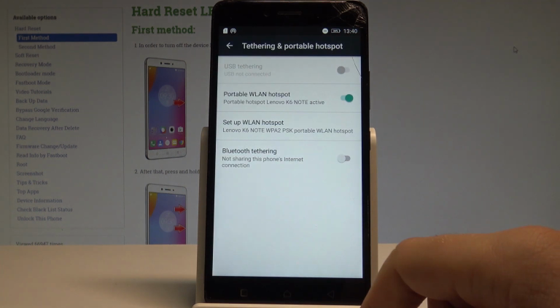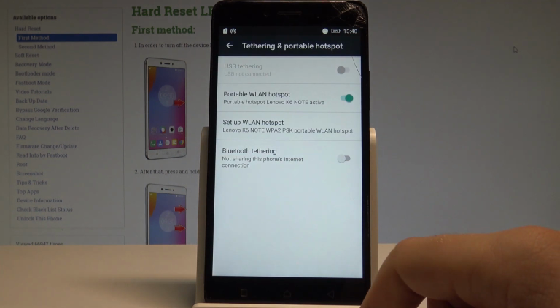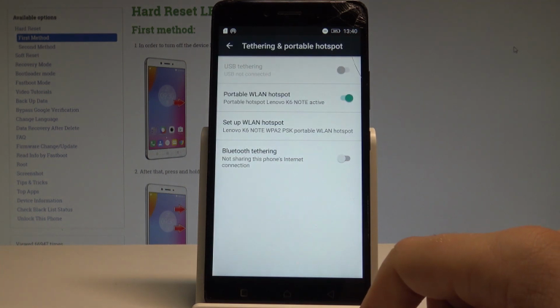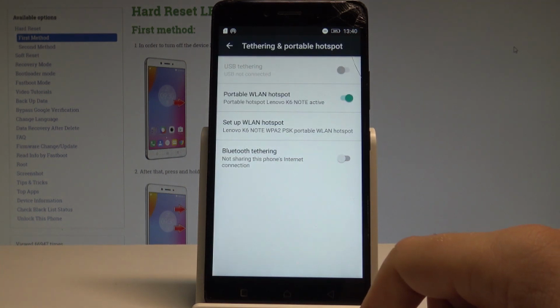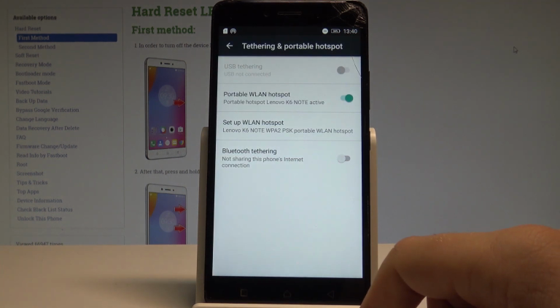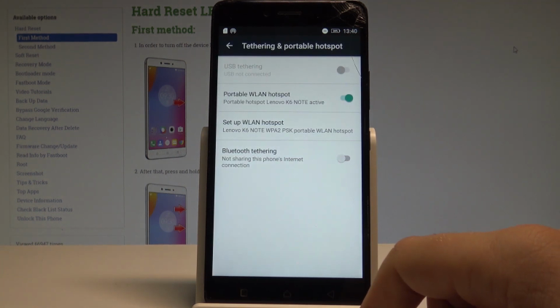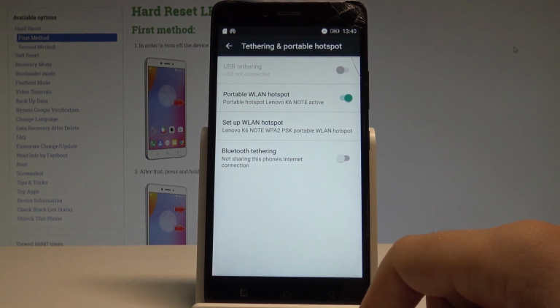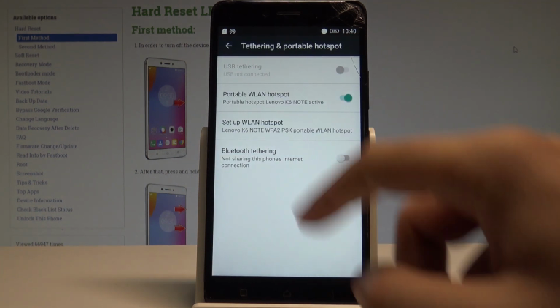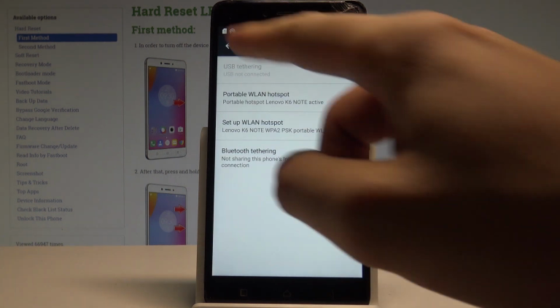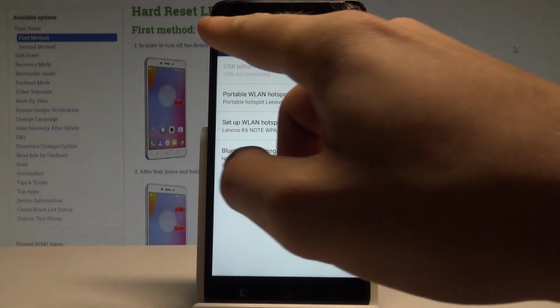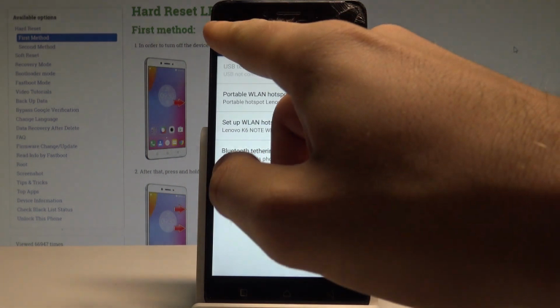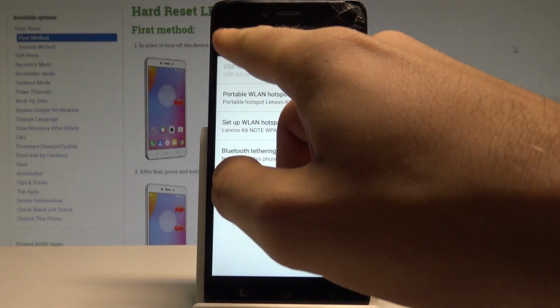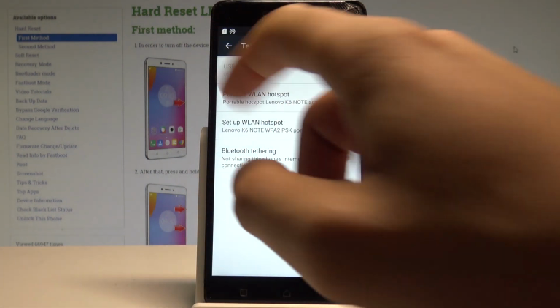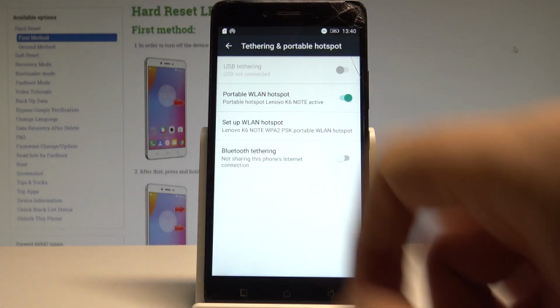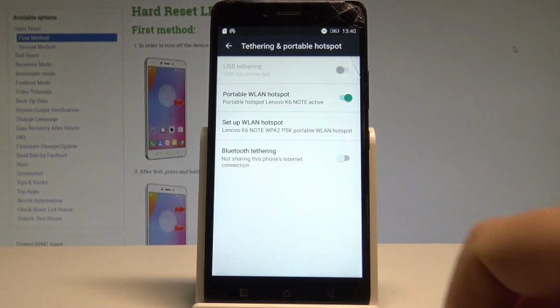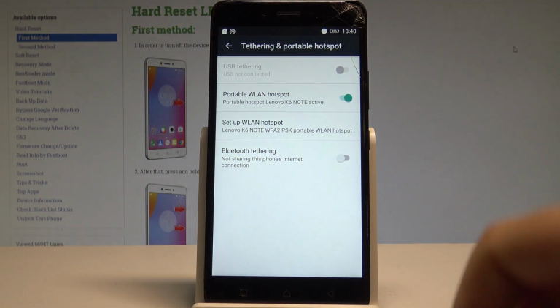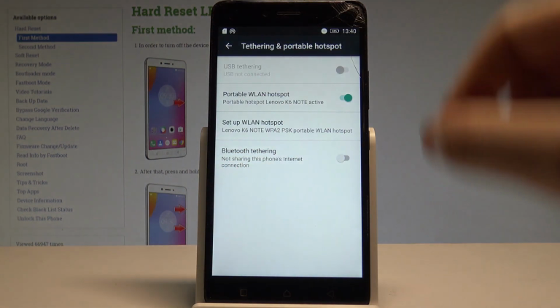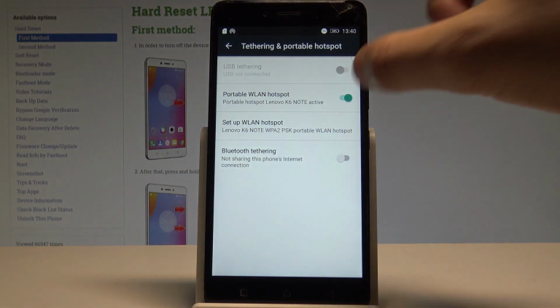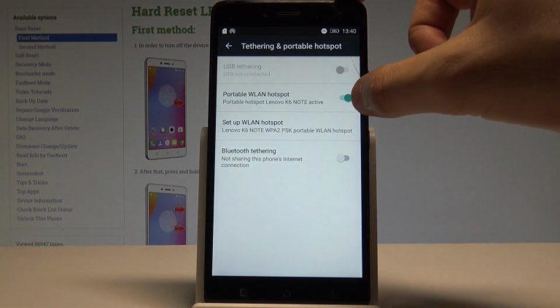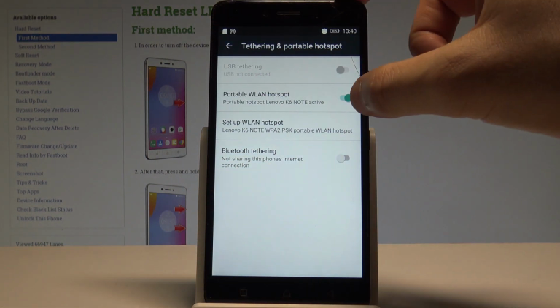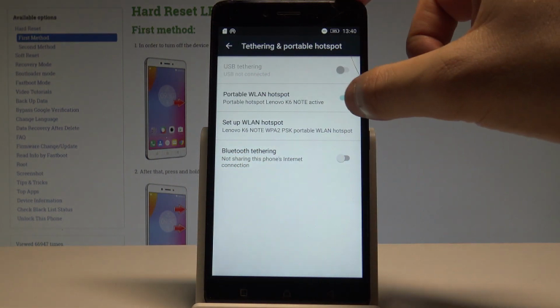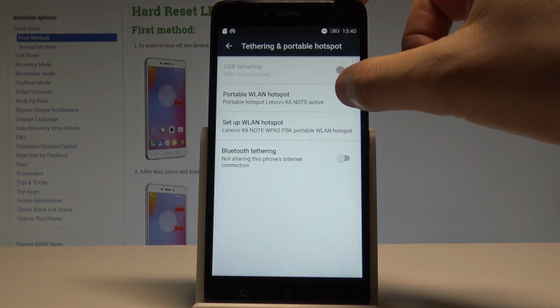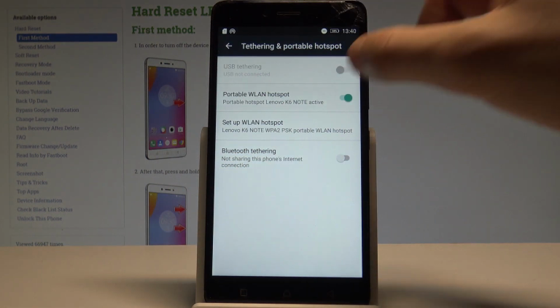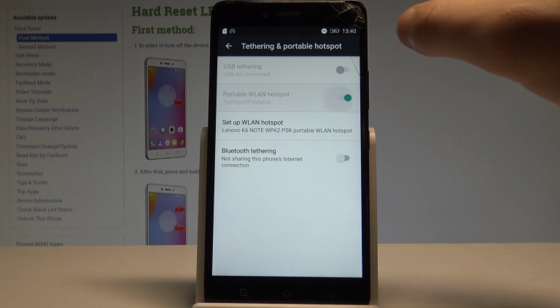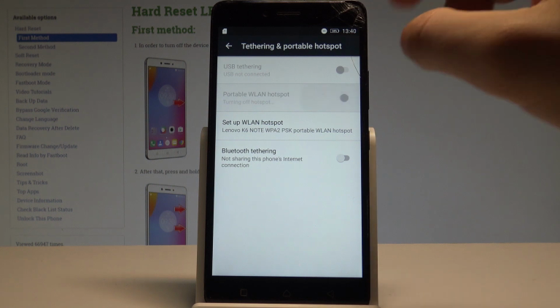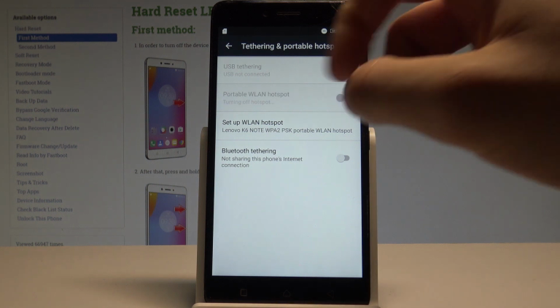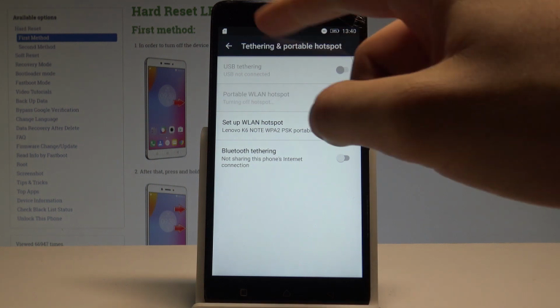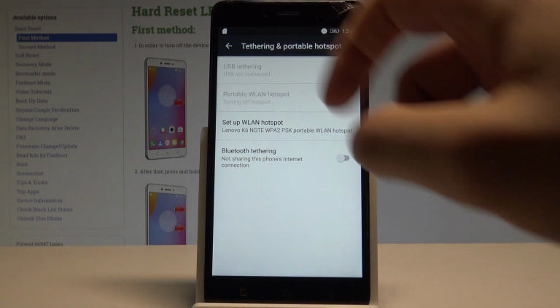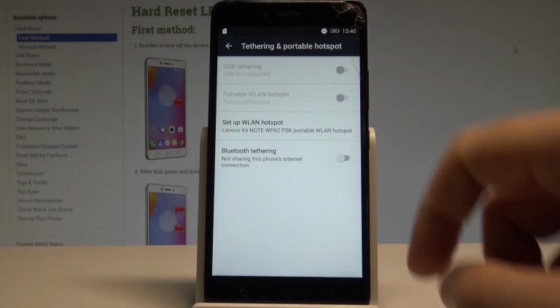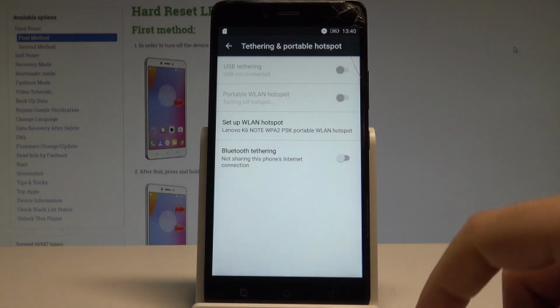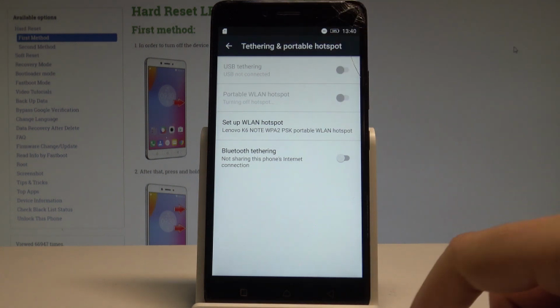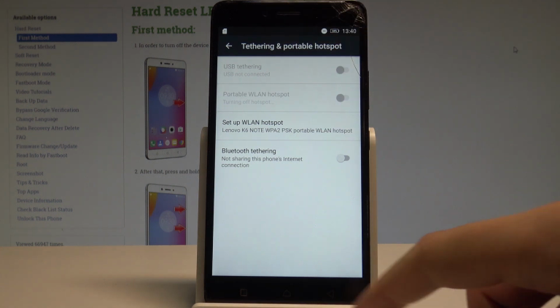And basically that's it. This is the icon of the hotspot. If you disable the hotspot the icon will disappear.